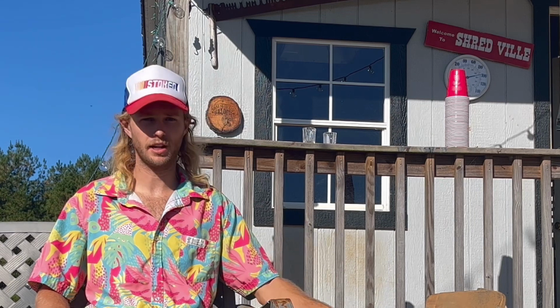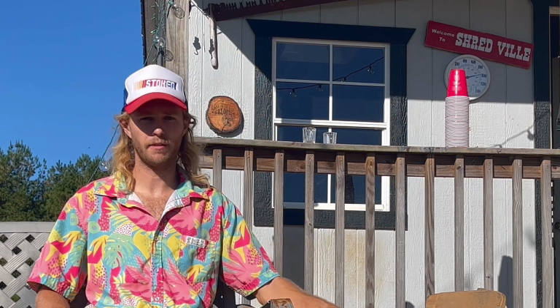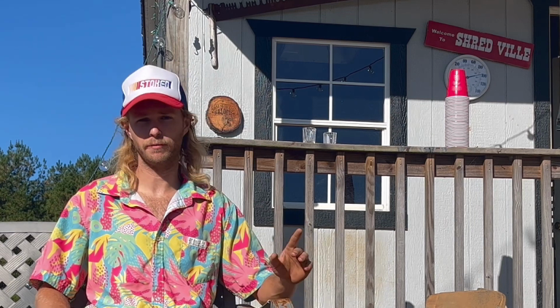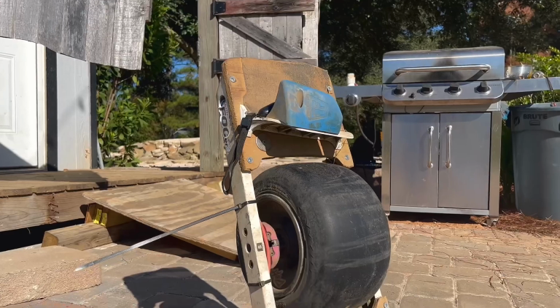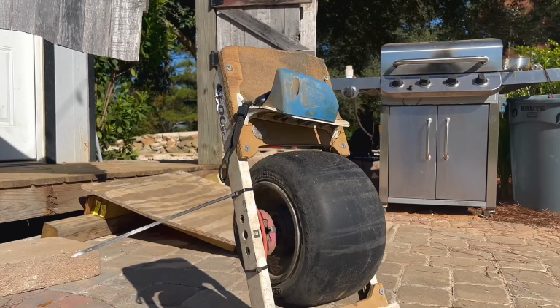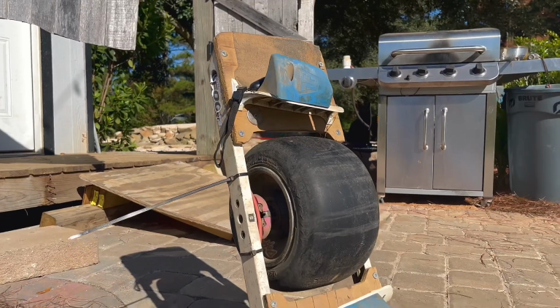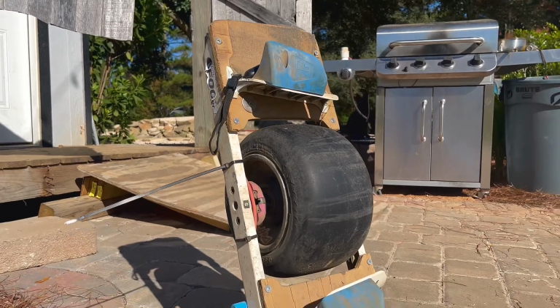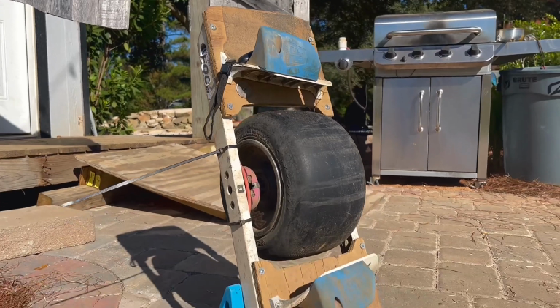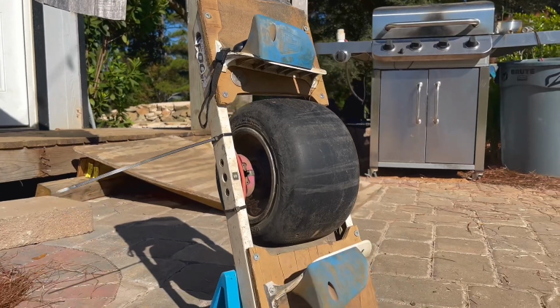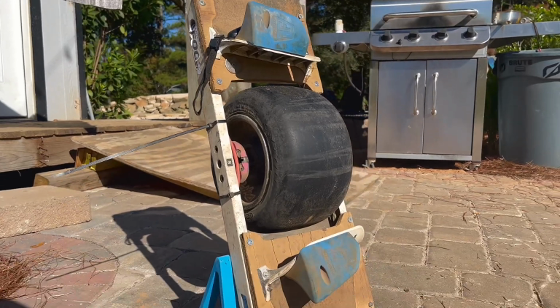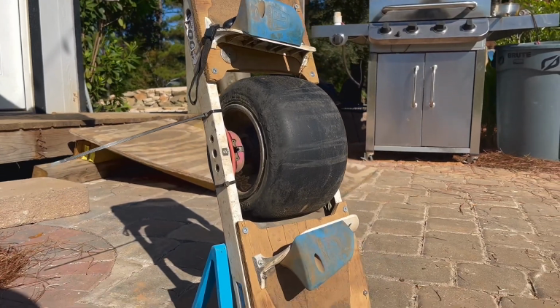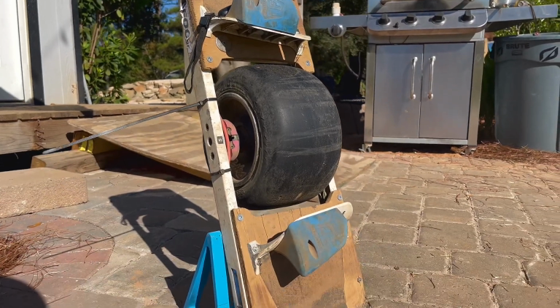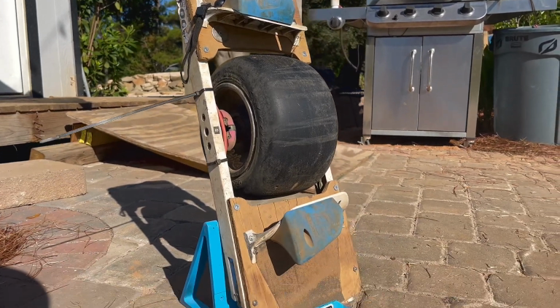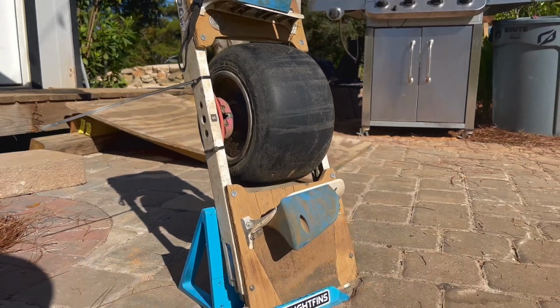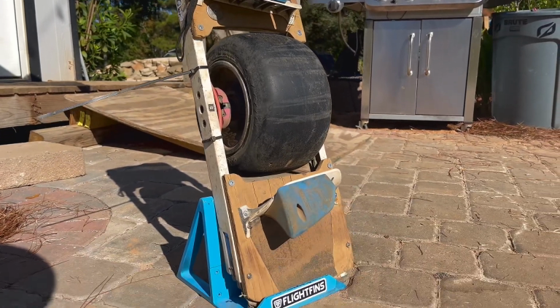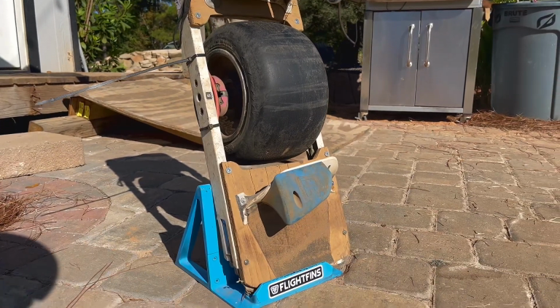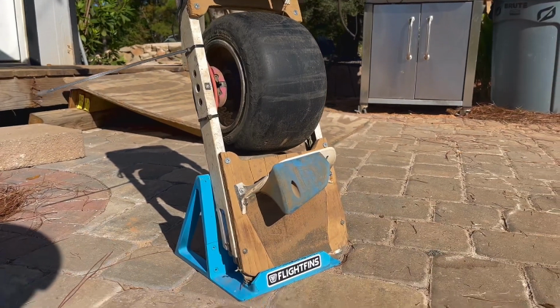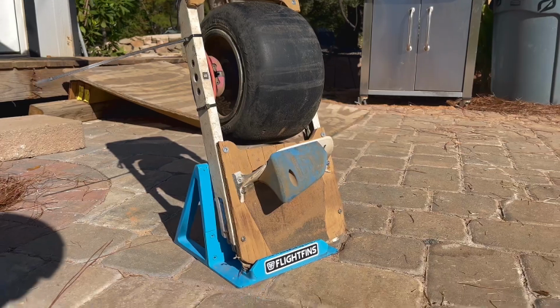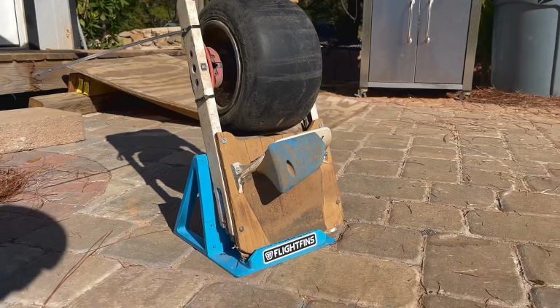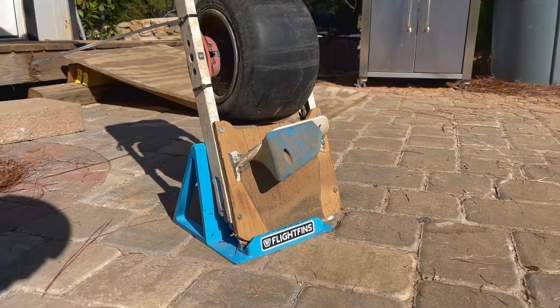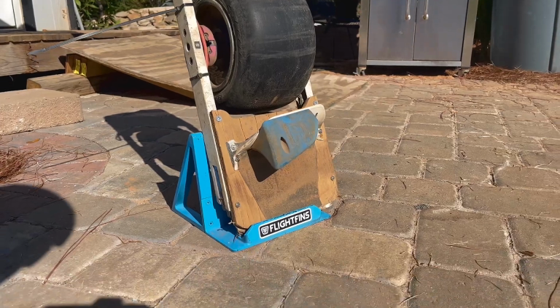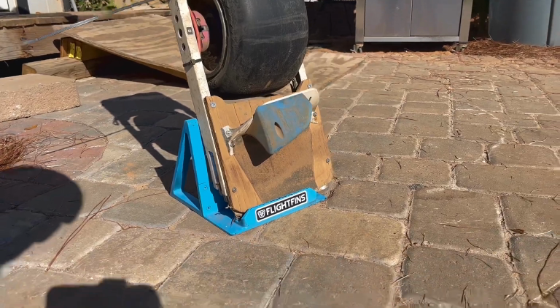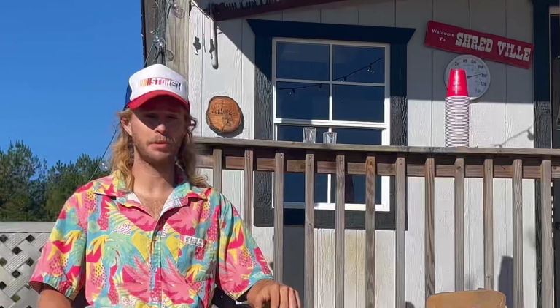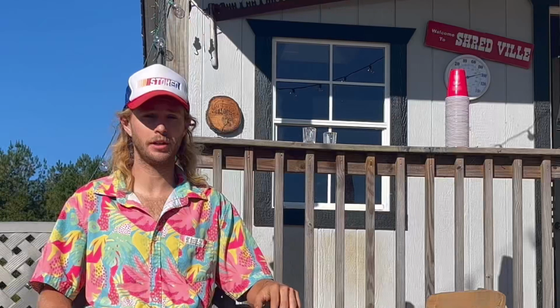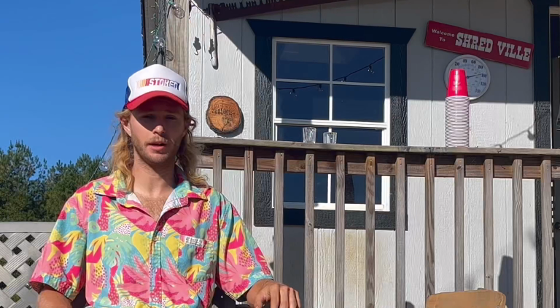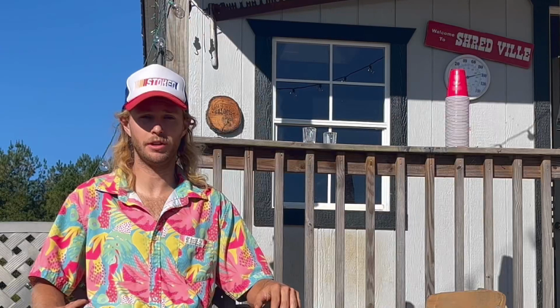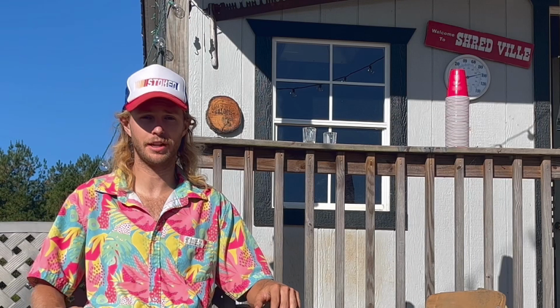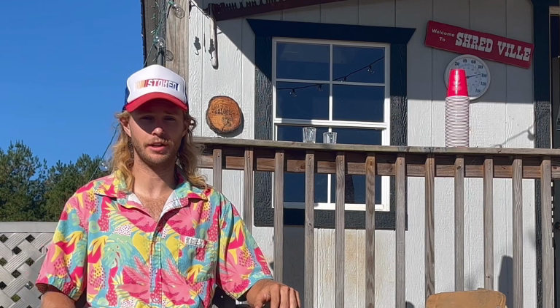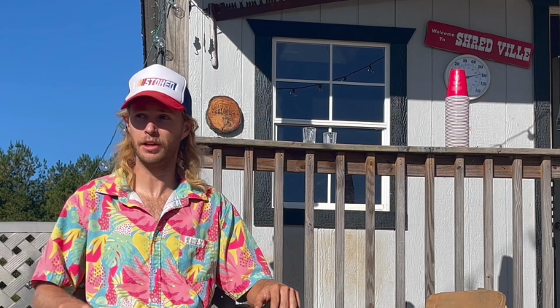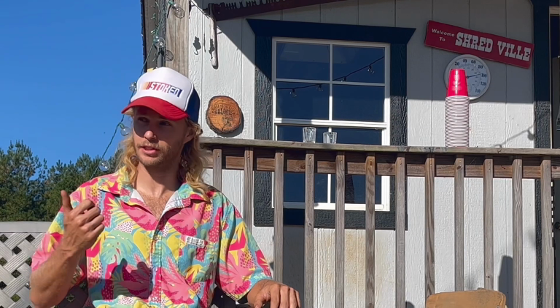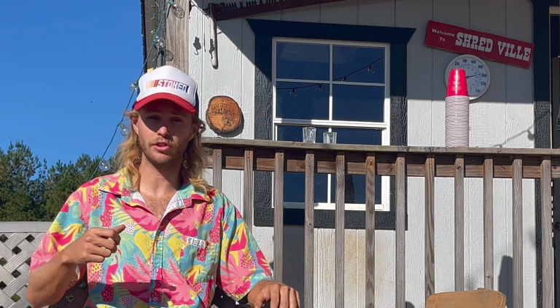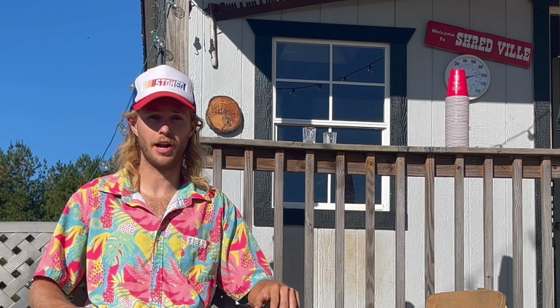From Flight Fence, got the Hoosier on there. Thing is mint. I think this thing is going to send pretty good. I'm ready to test it out — let's hit the track!